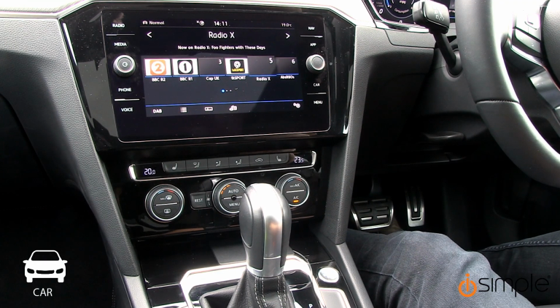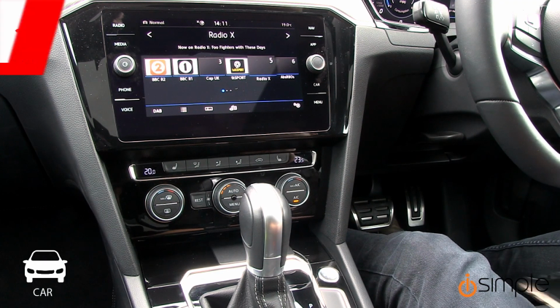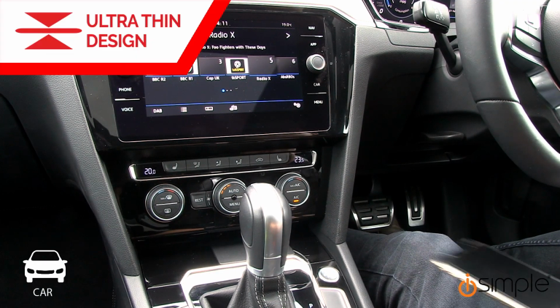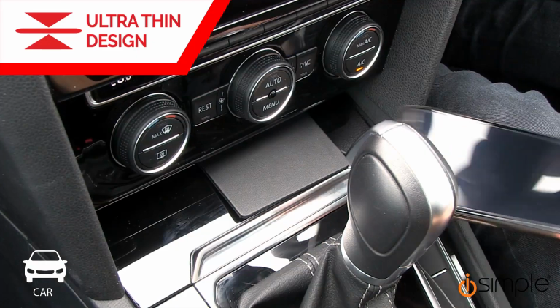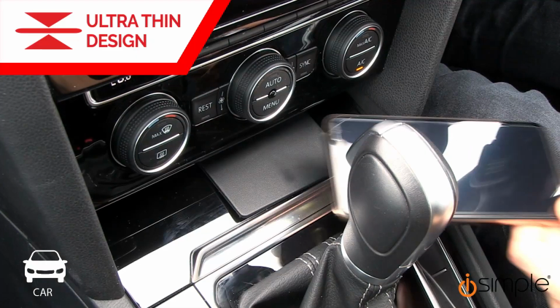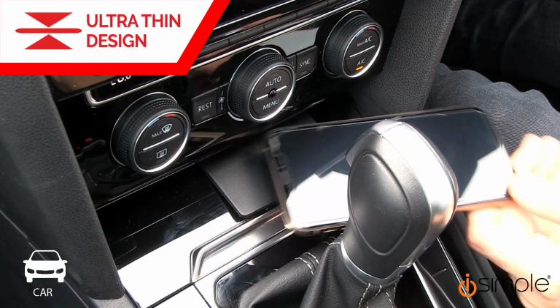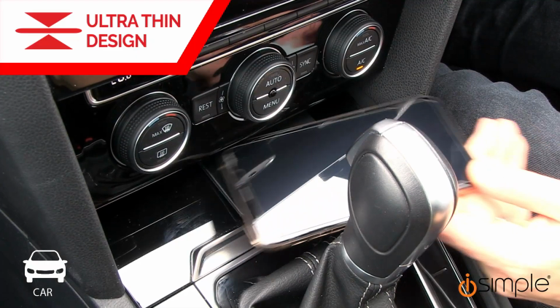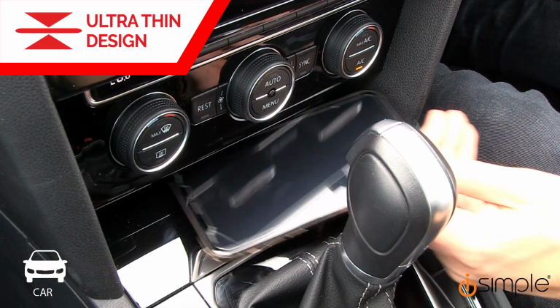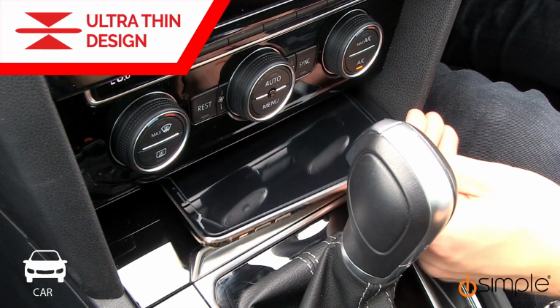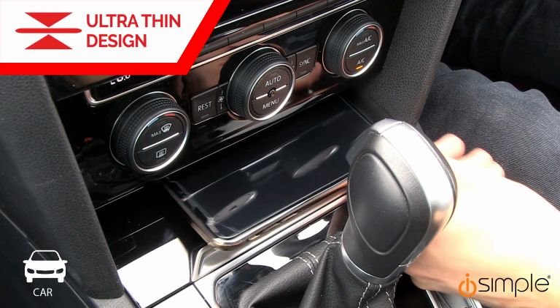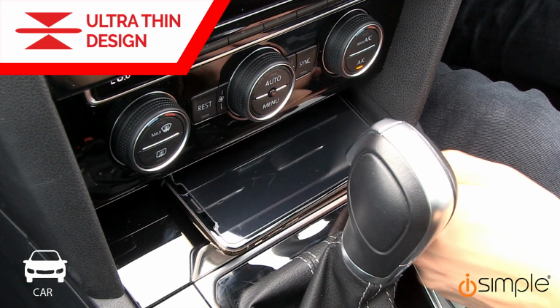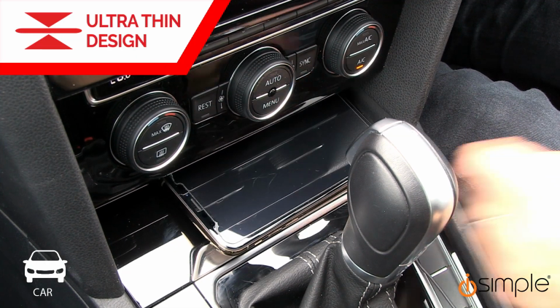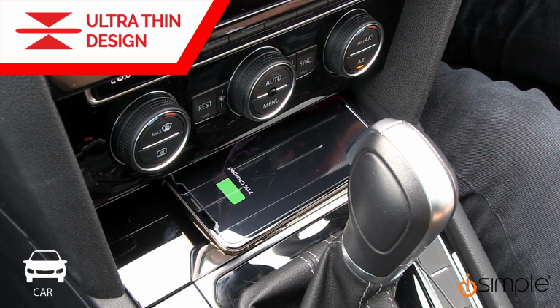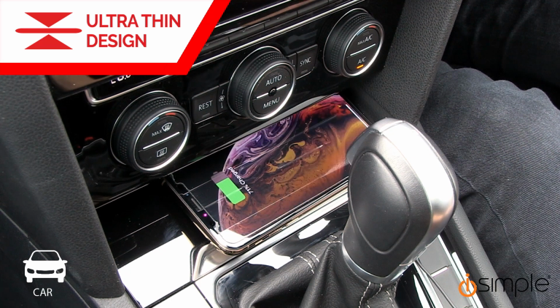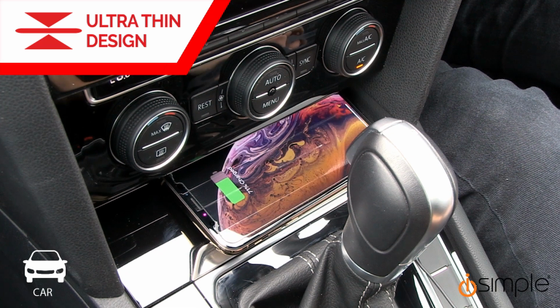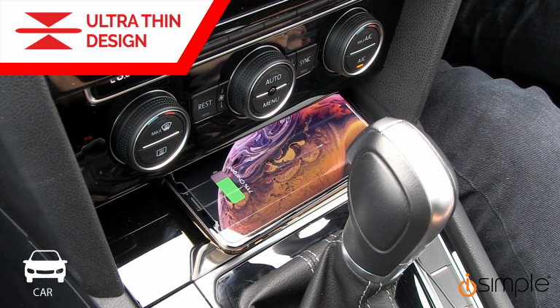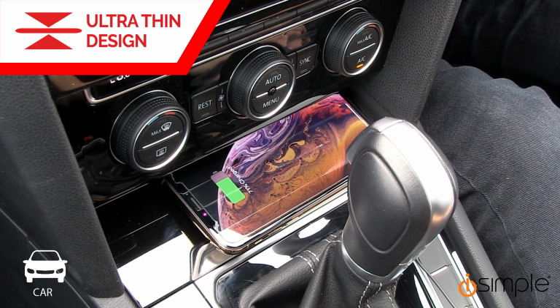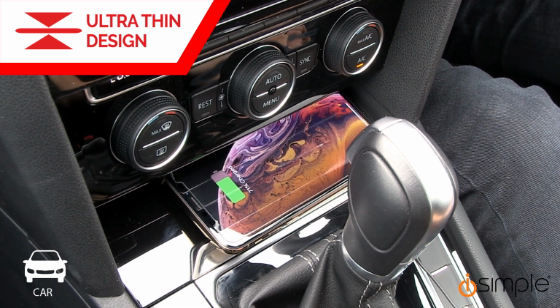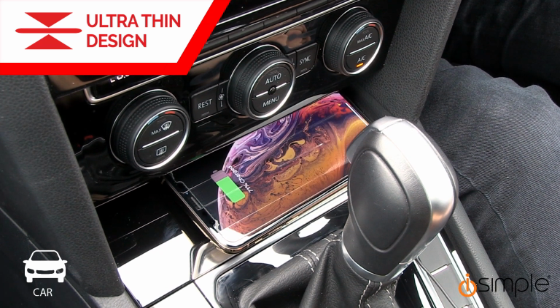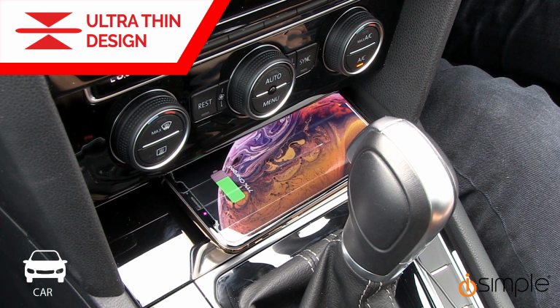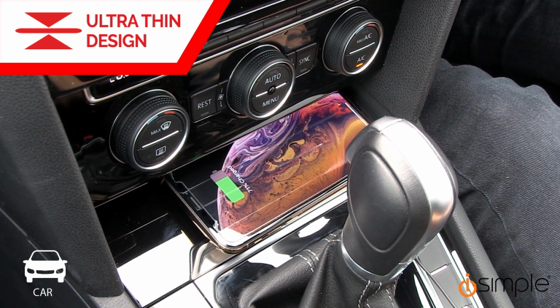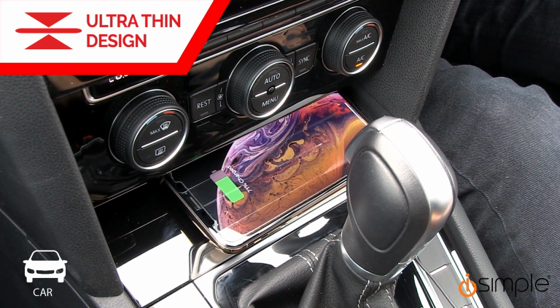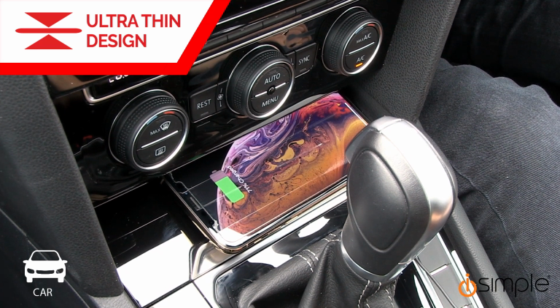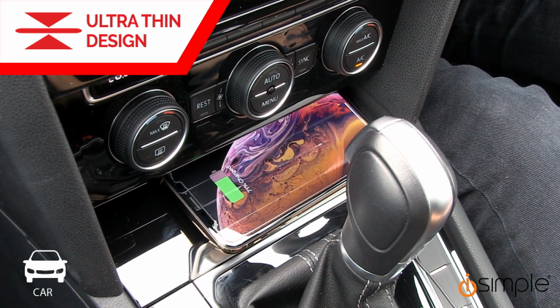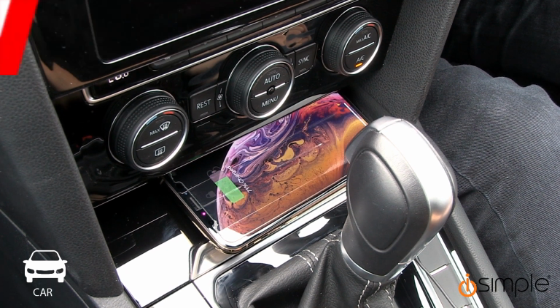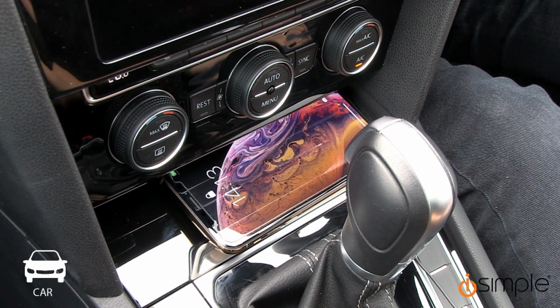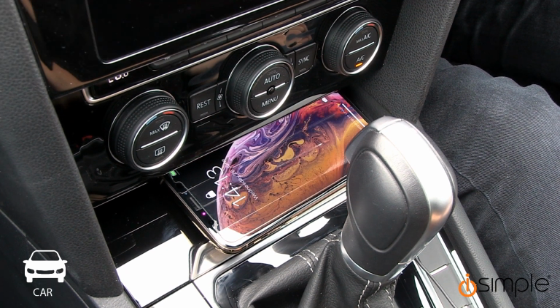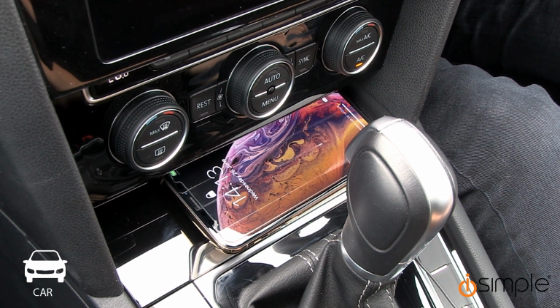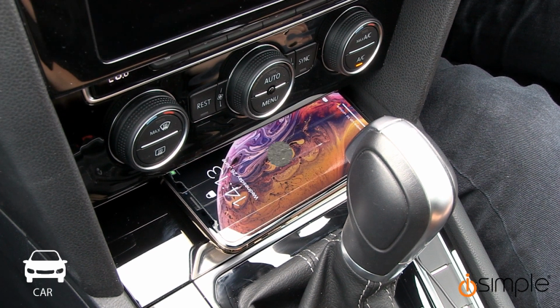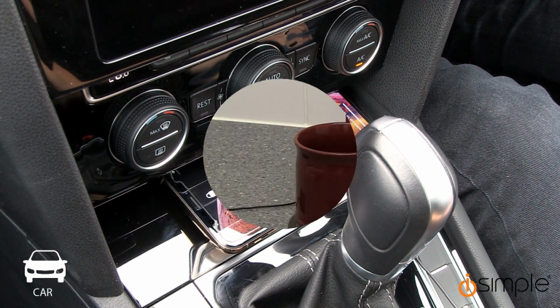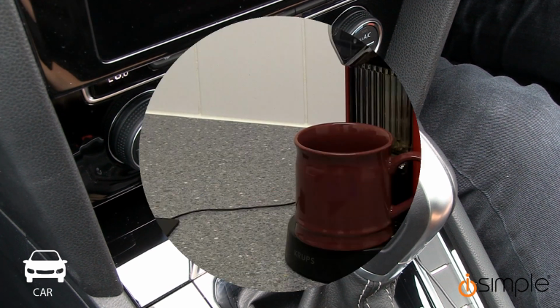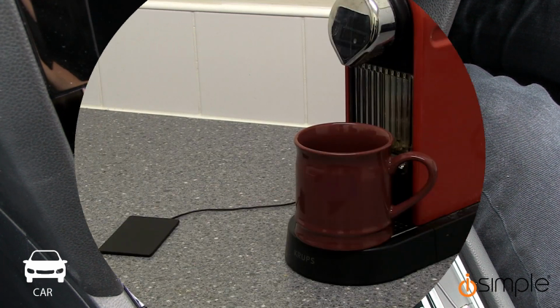With a sleek ultra-thin design, this universal charger is perfect for charging on the move.